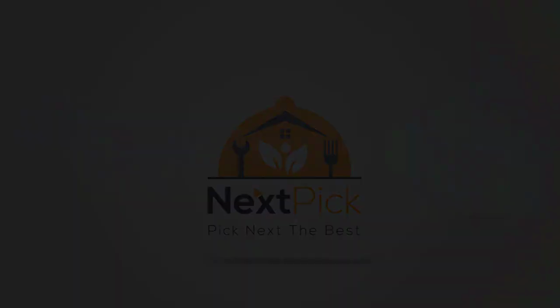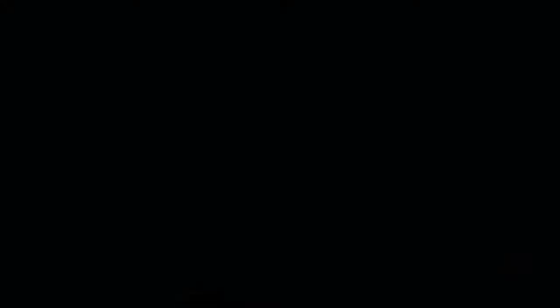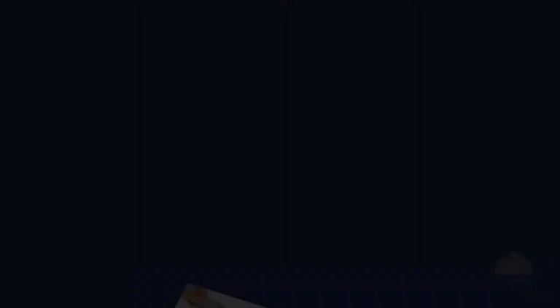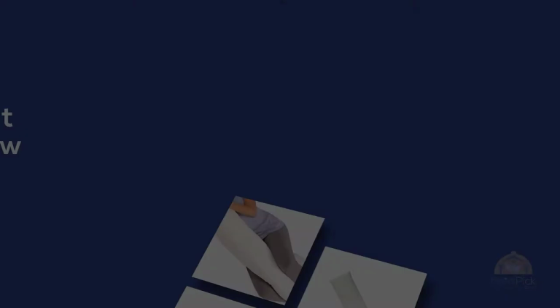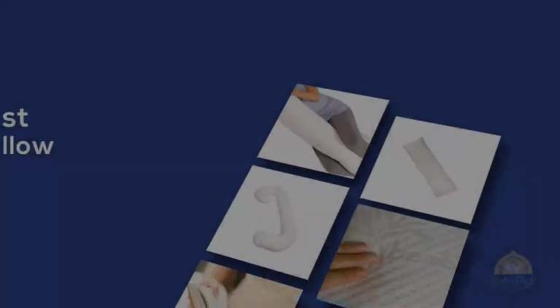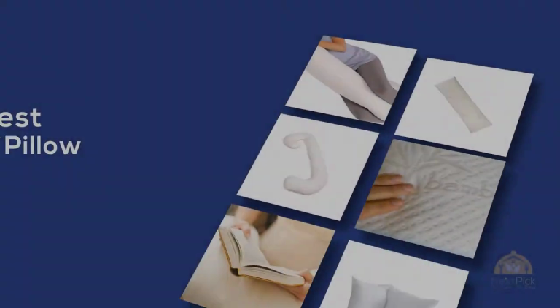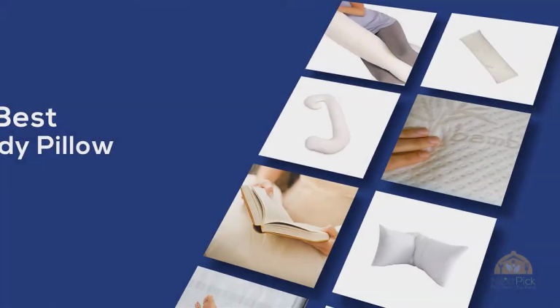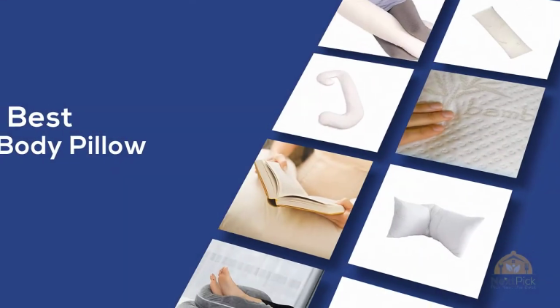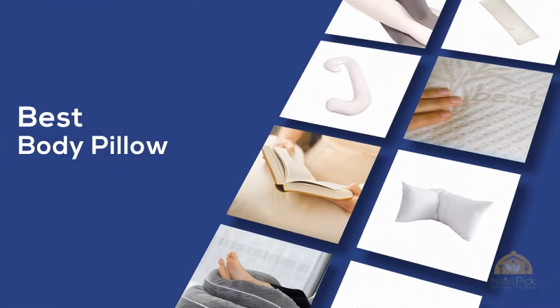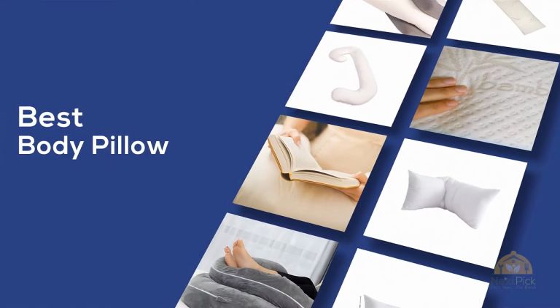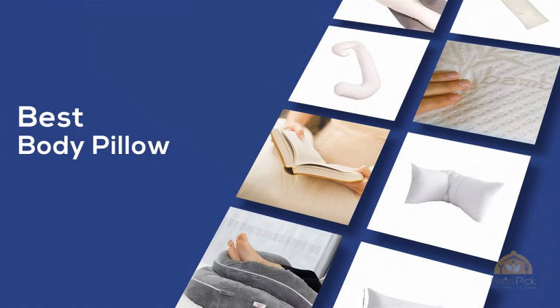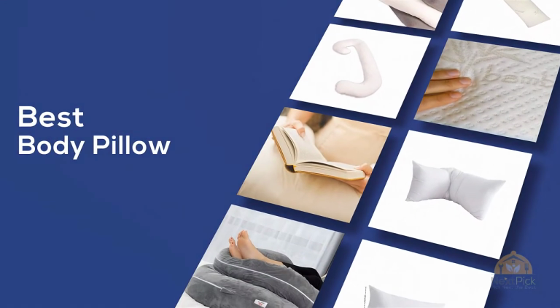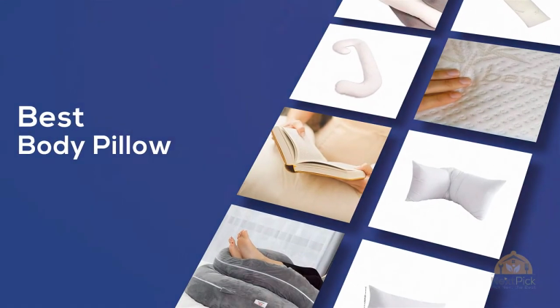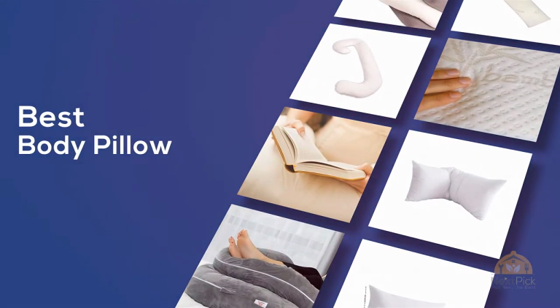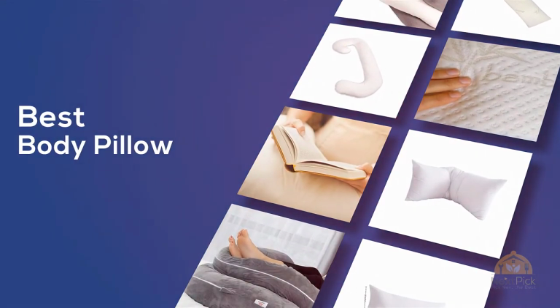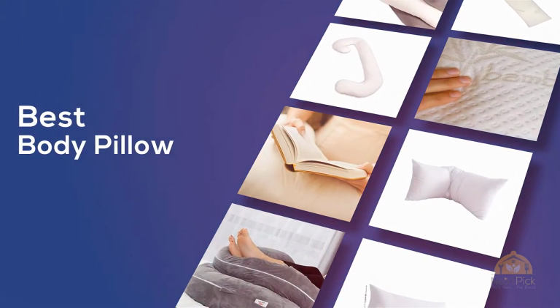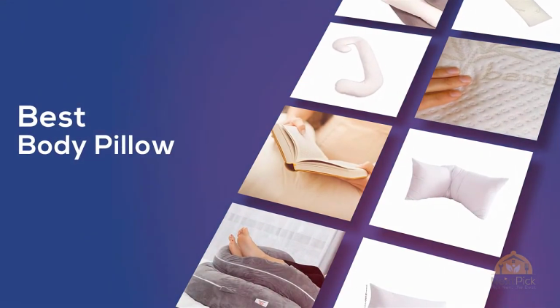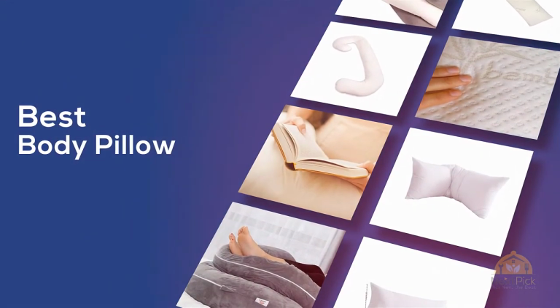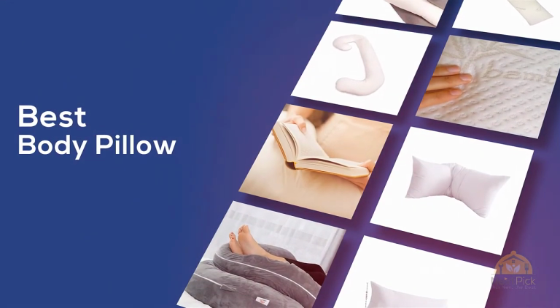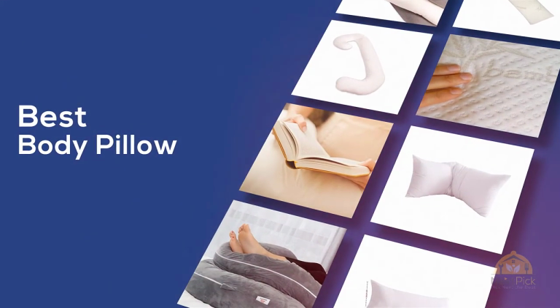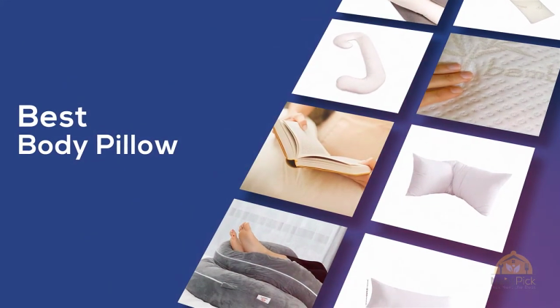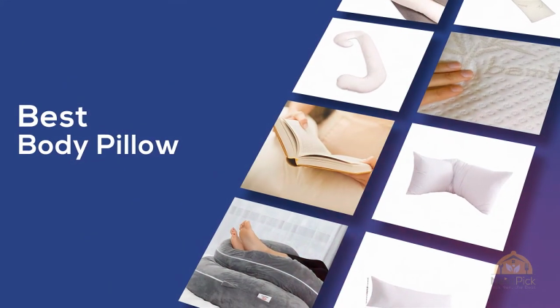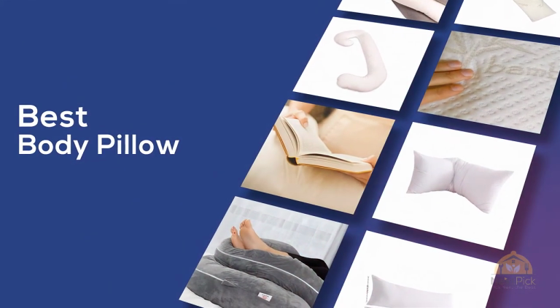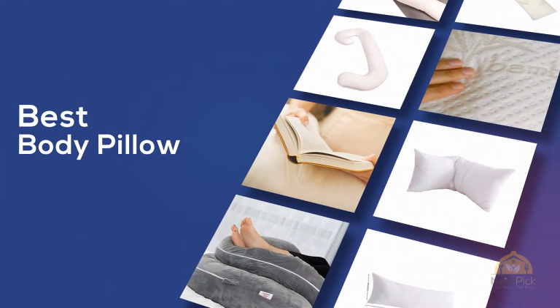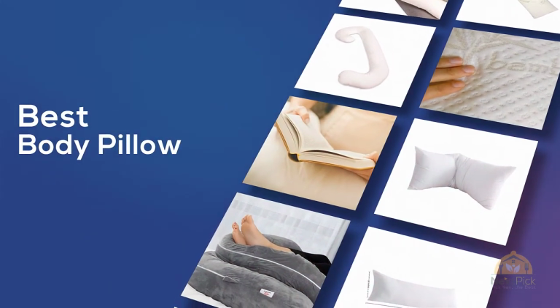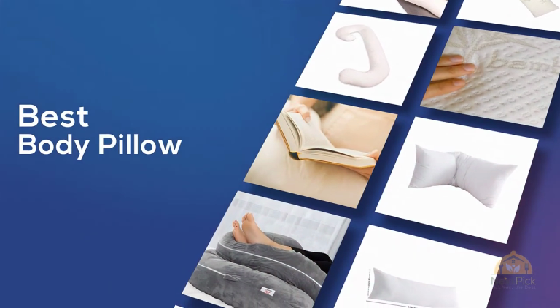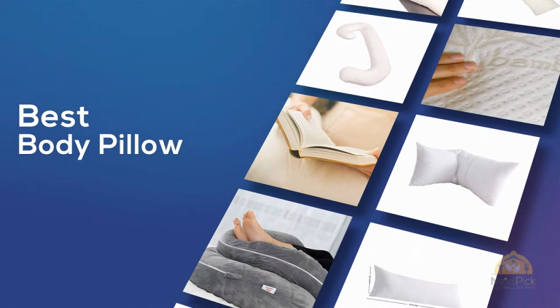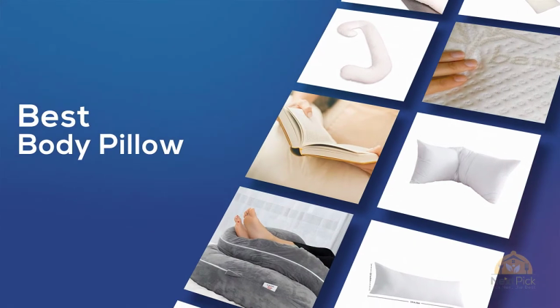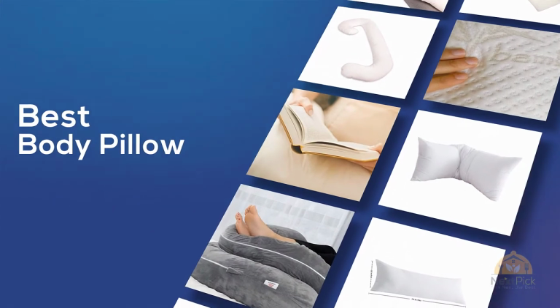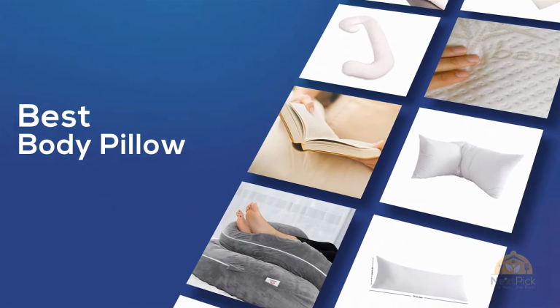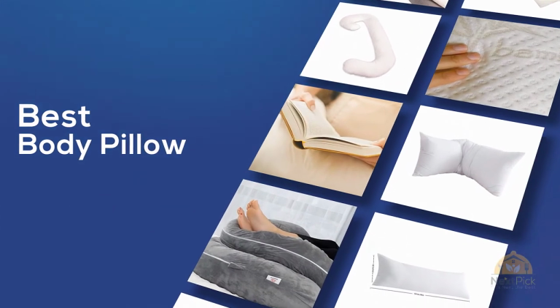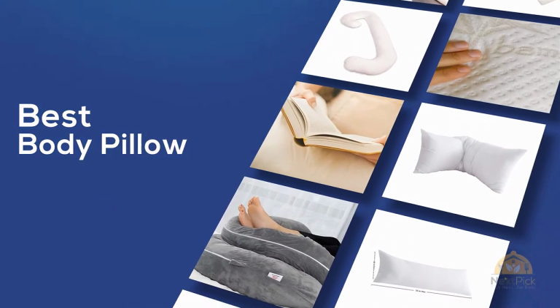If you are looking for the best body pillow, here's a collection you have got to see. Let's get started.